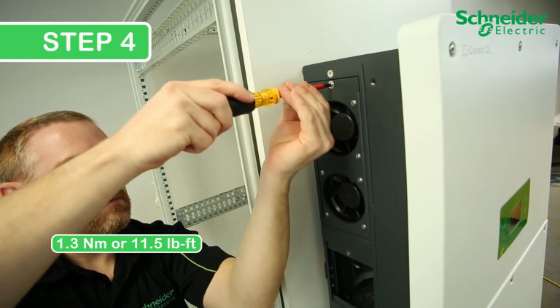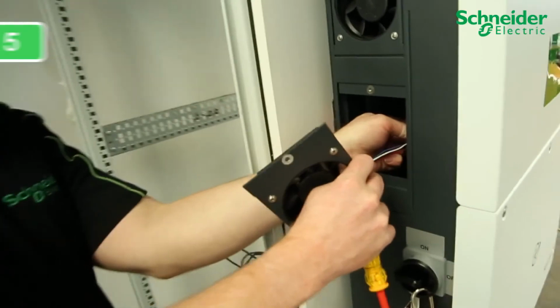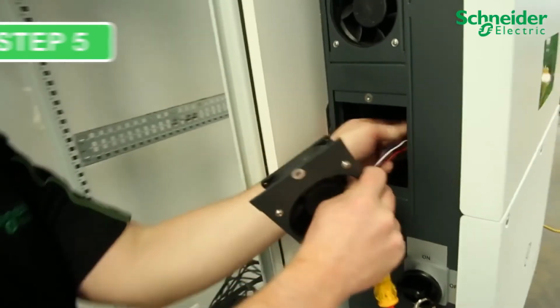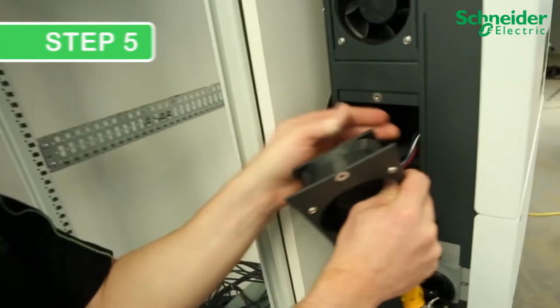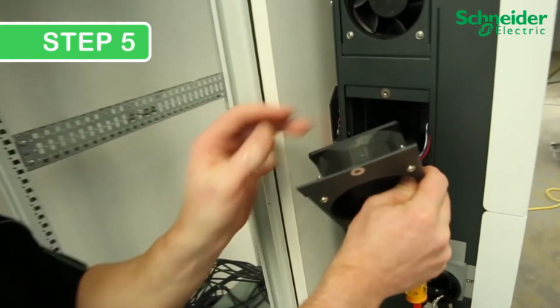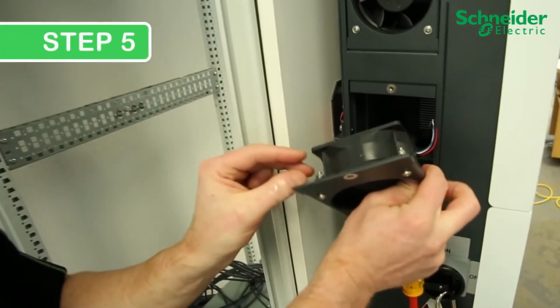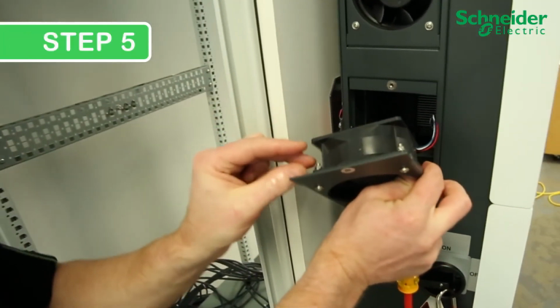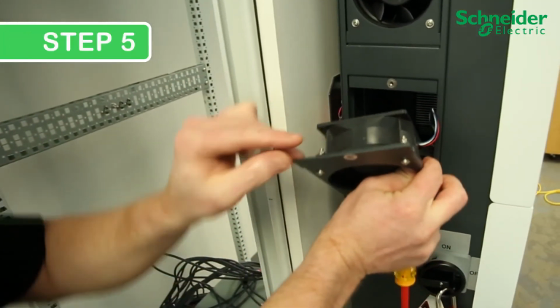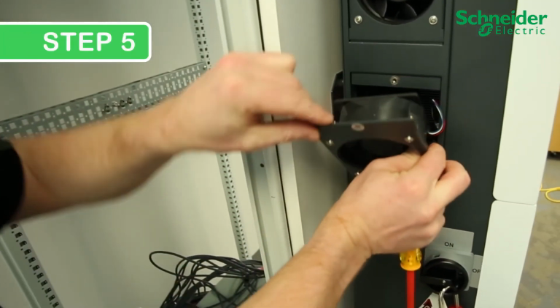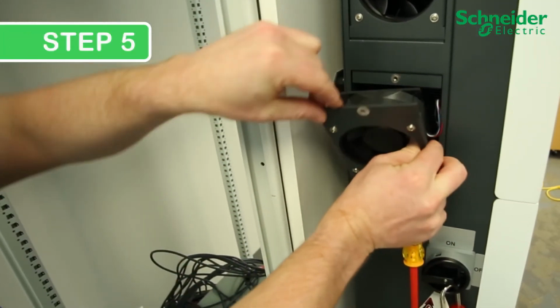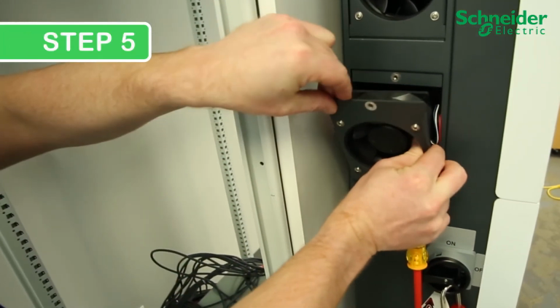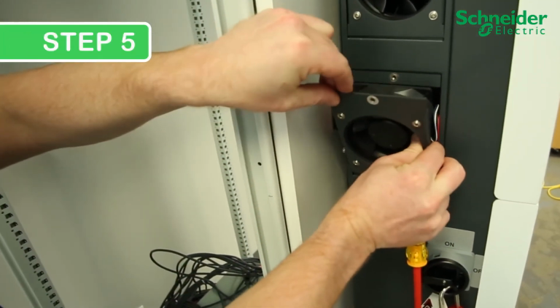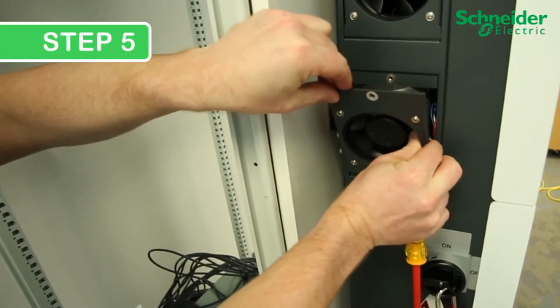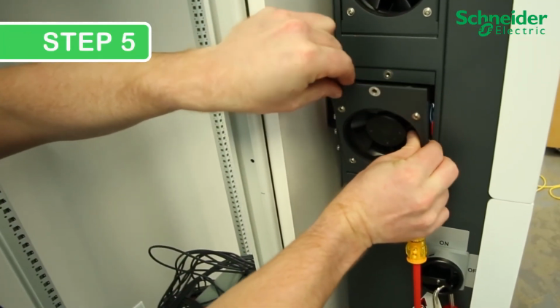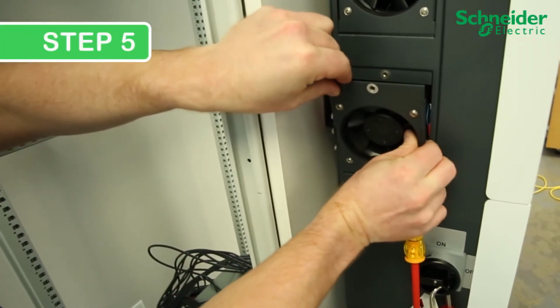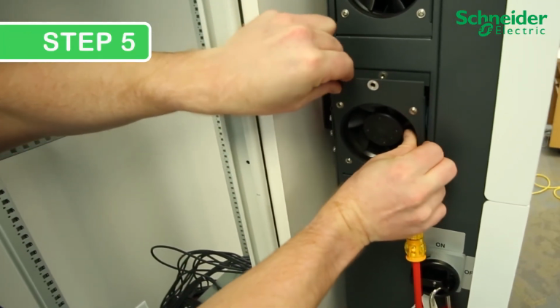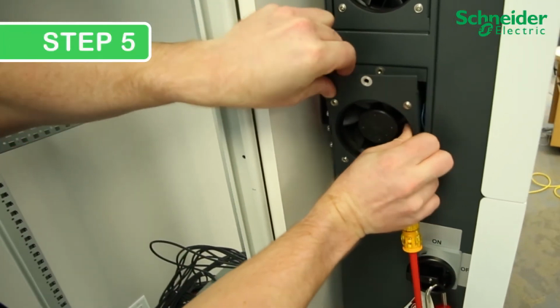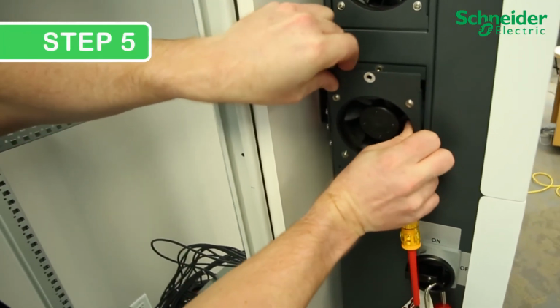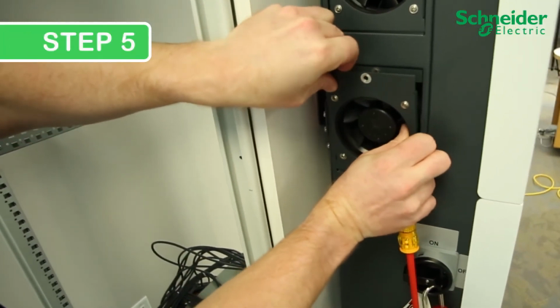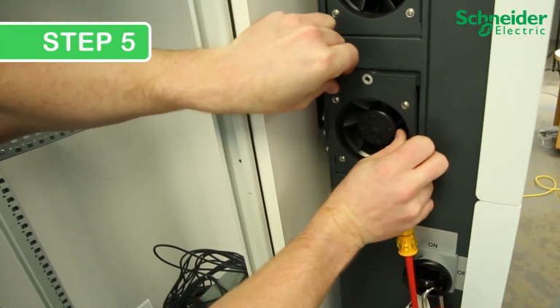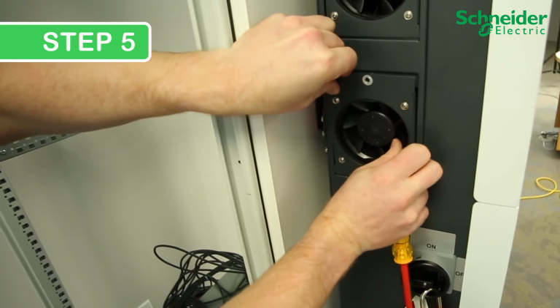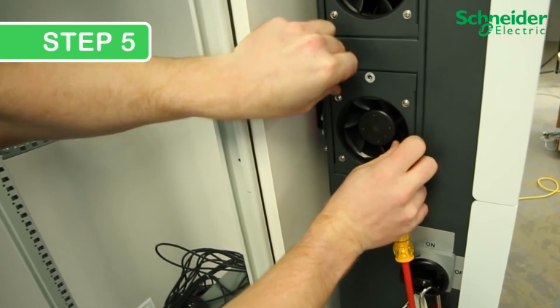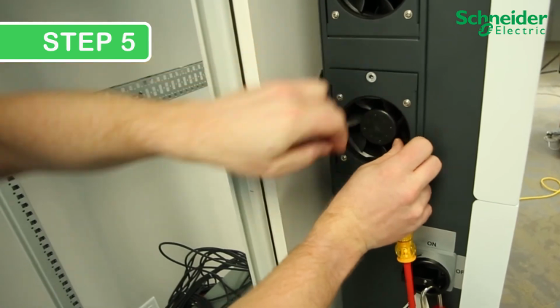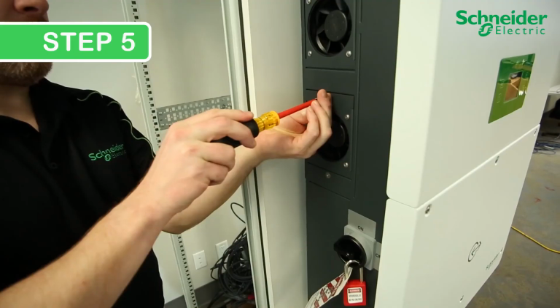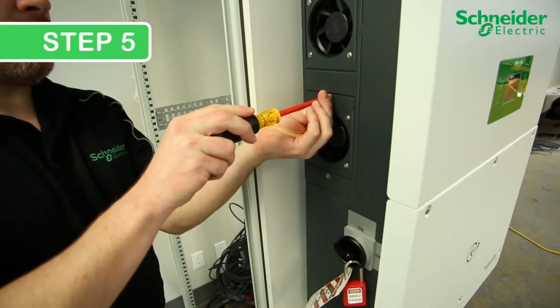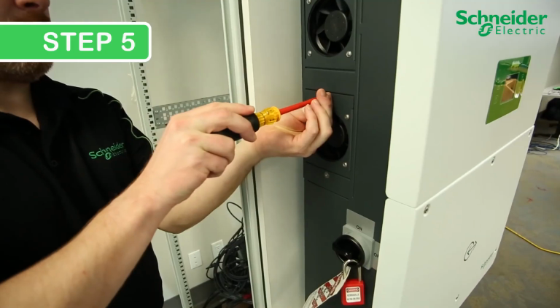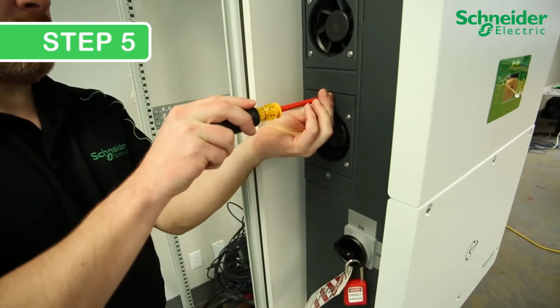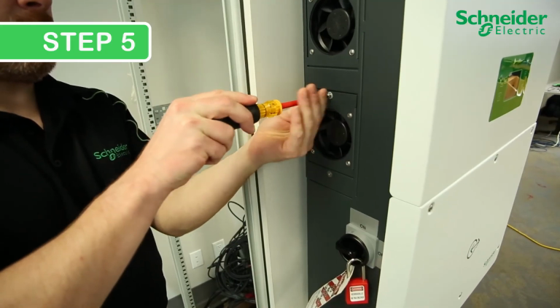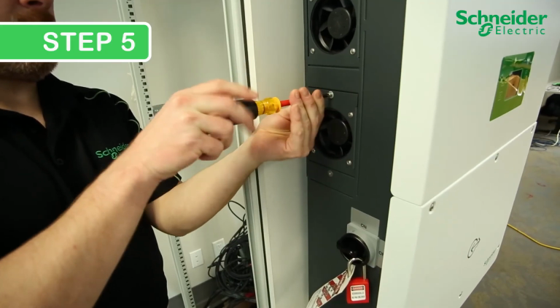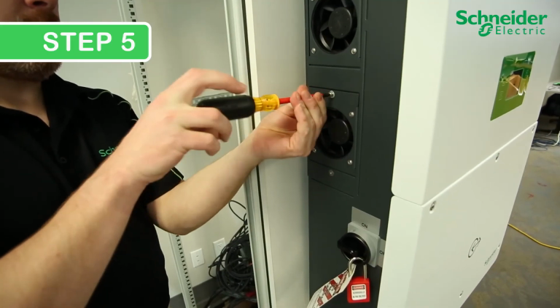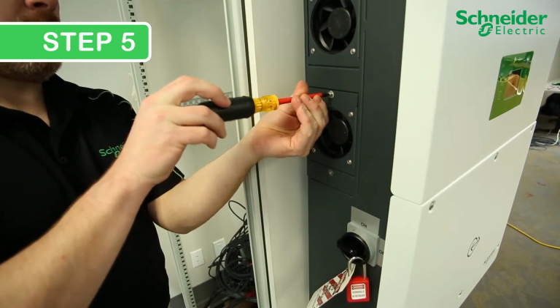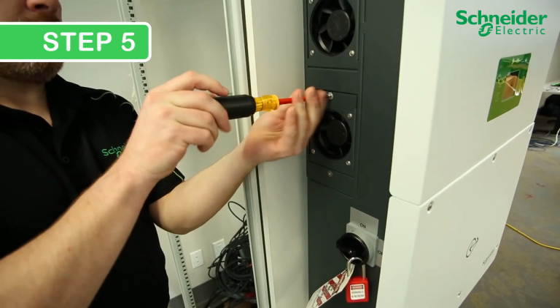Step 5. After the upper fans are installed, install the lower fan assembly in the same method.